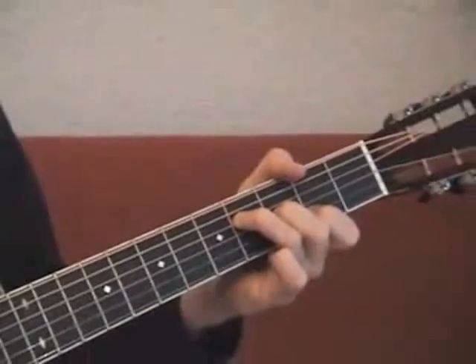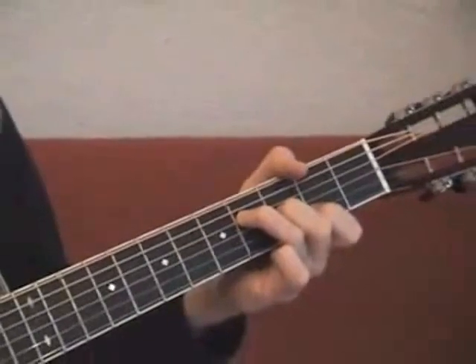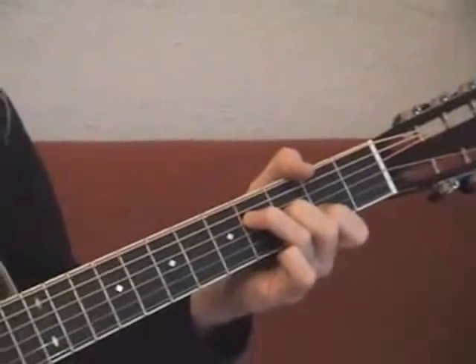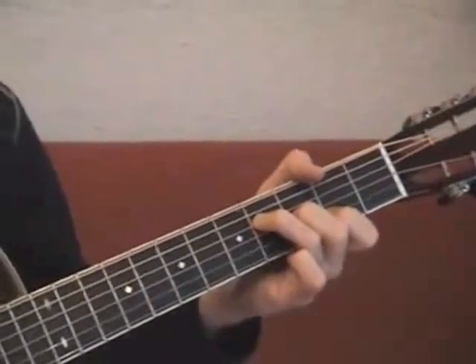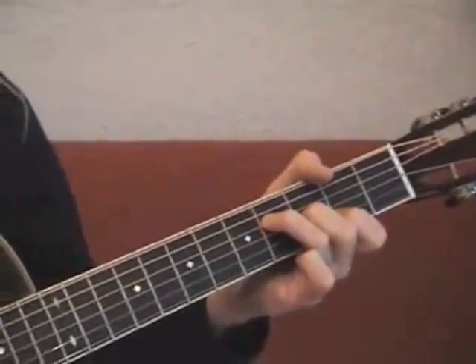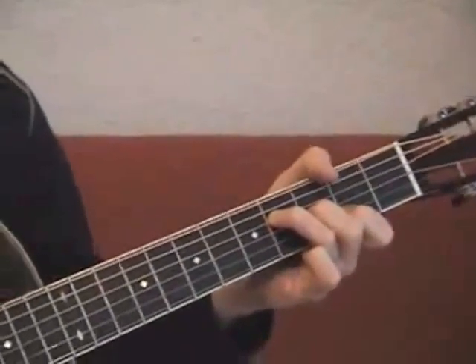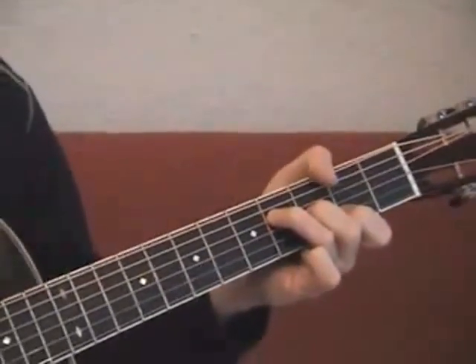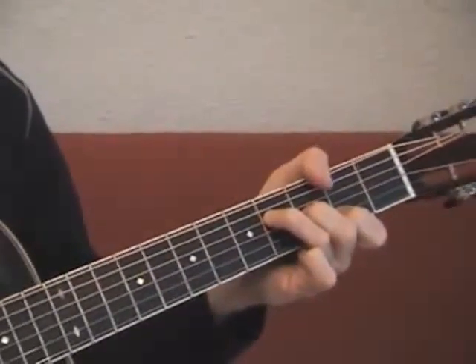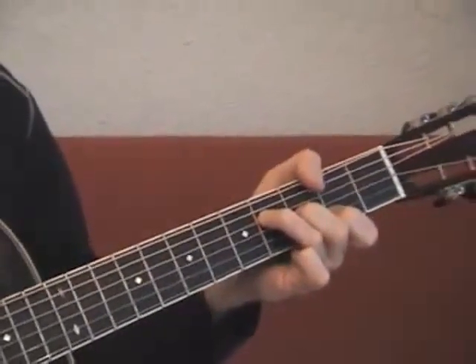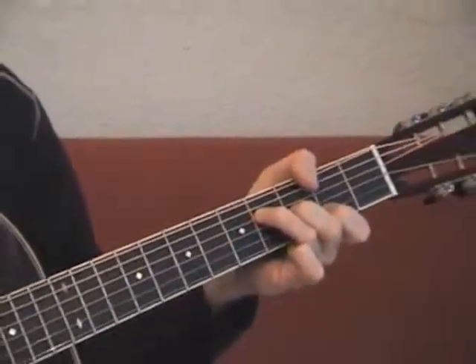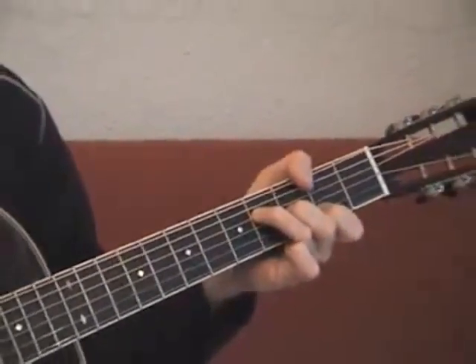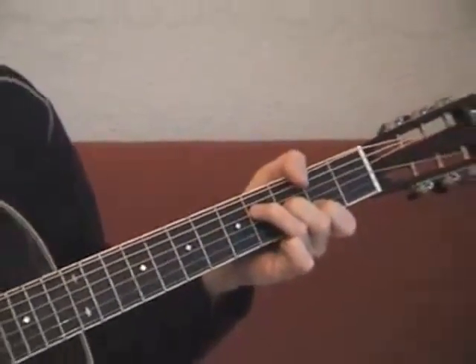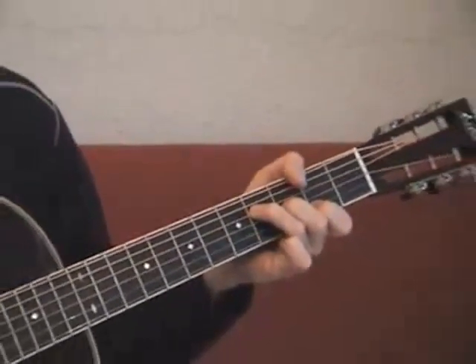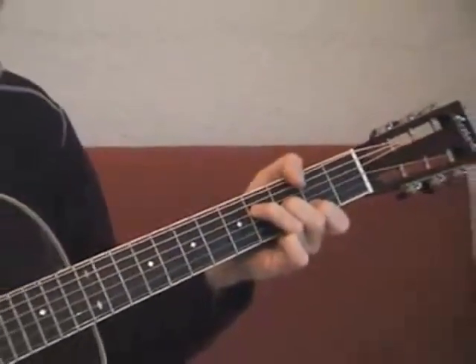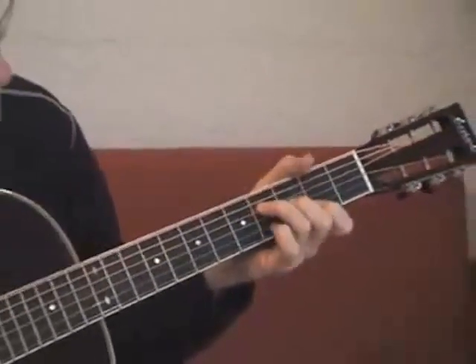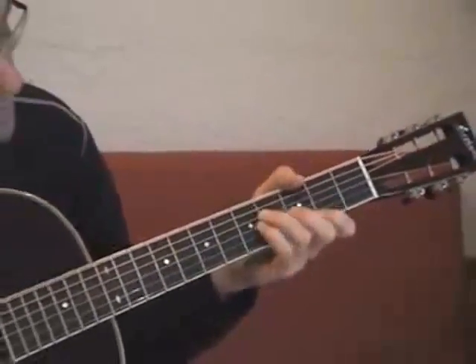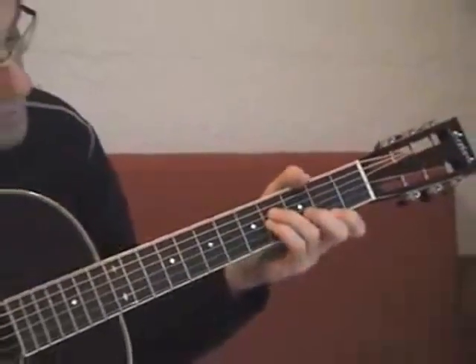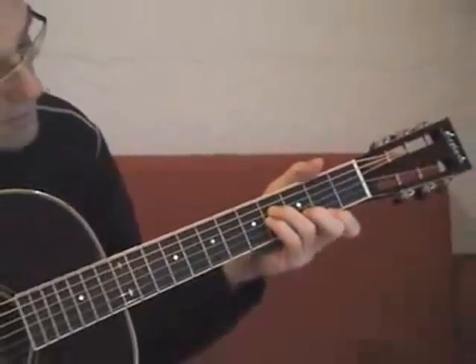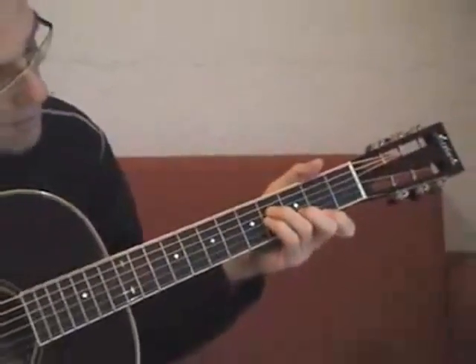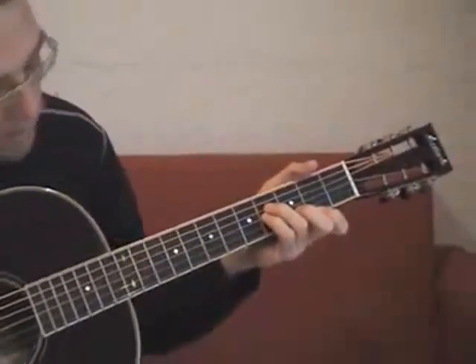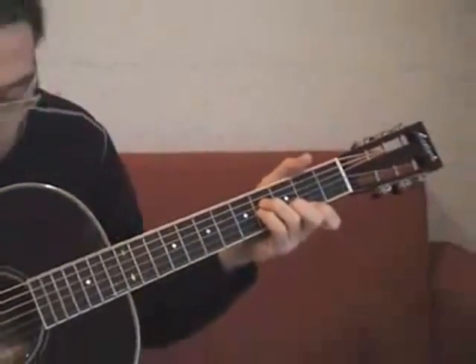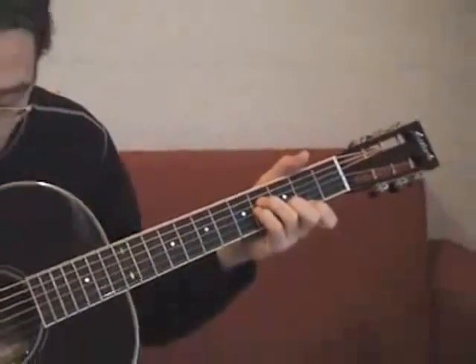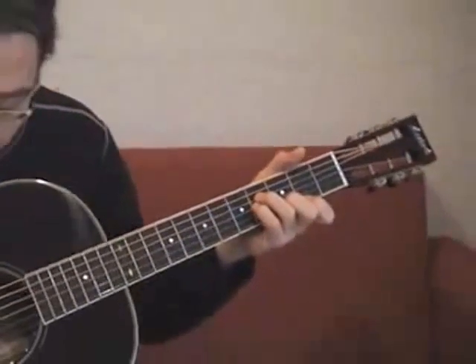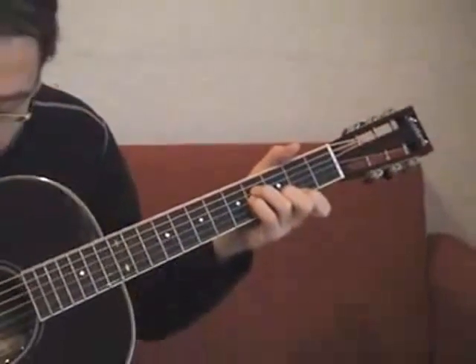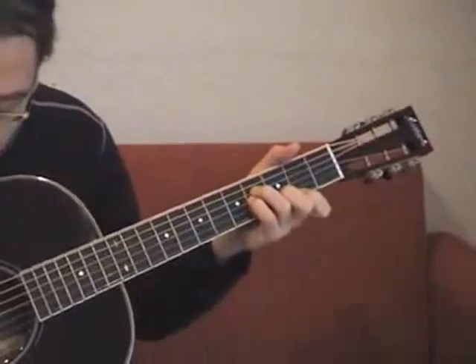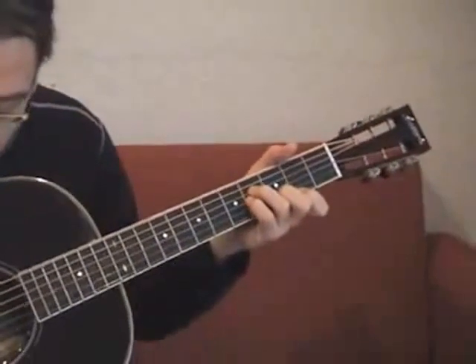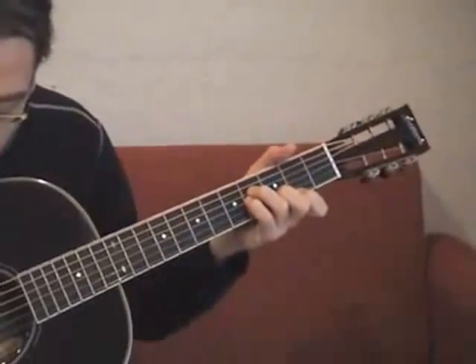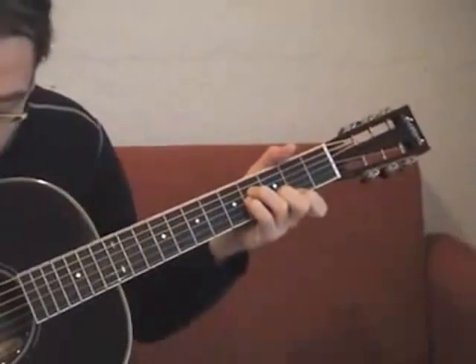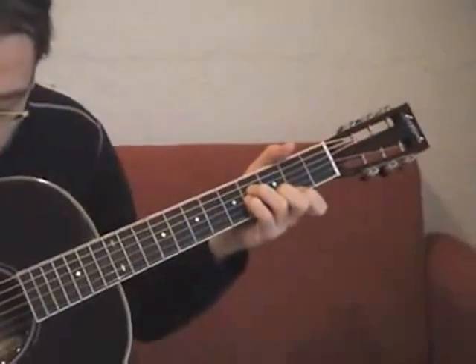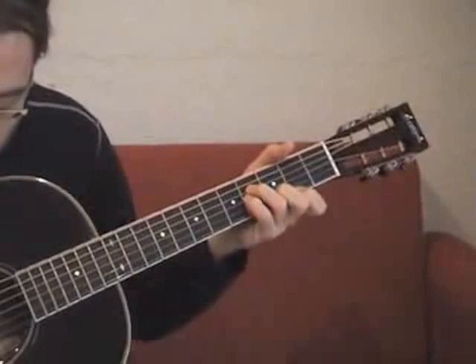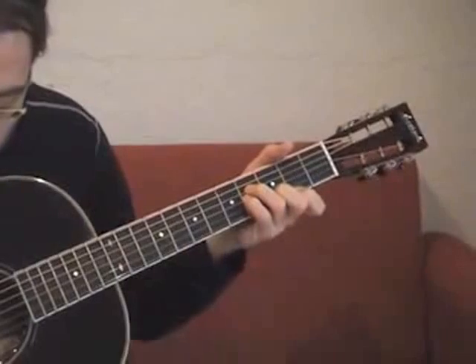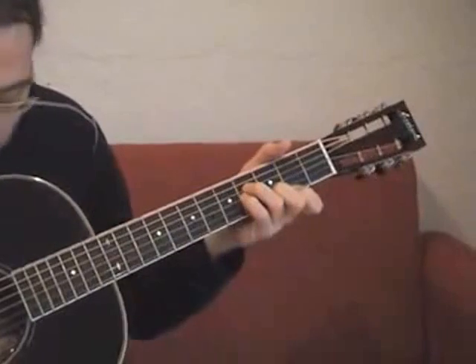So these are the chords, and it goes like this.